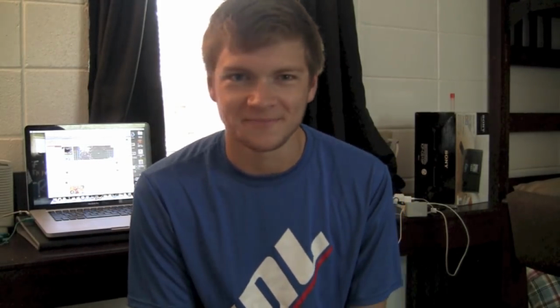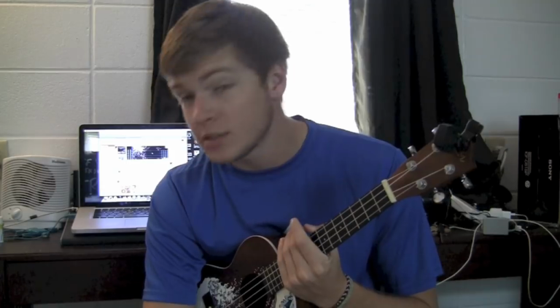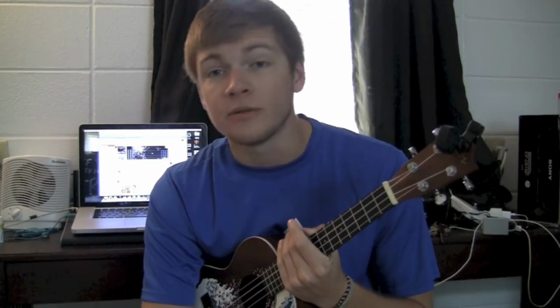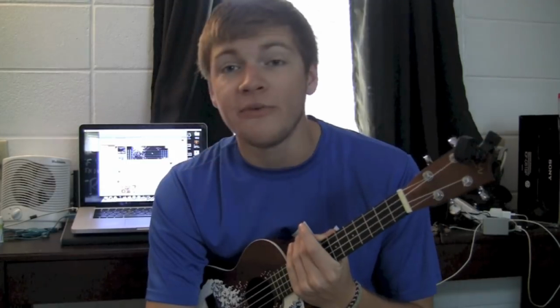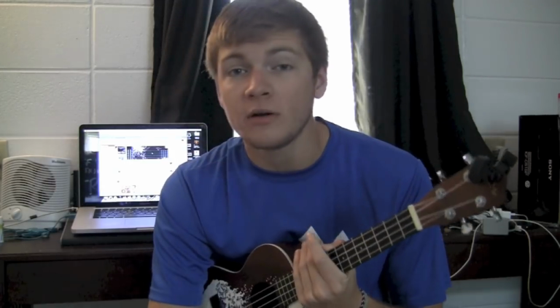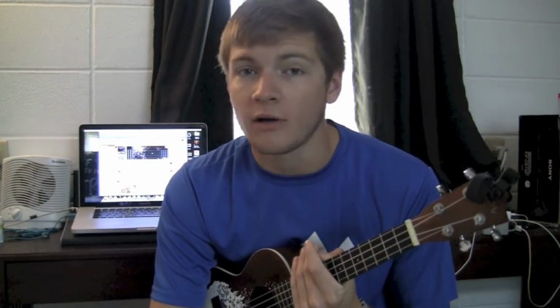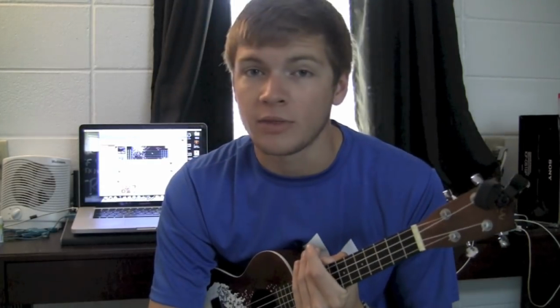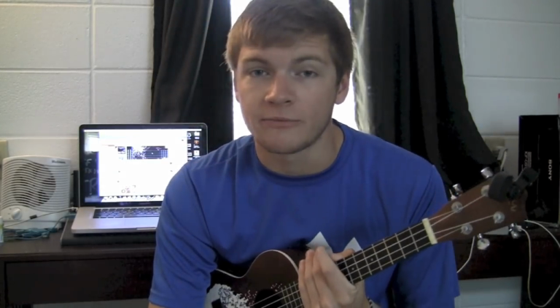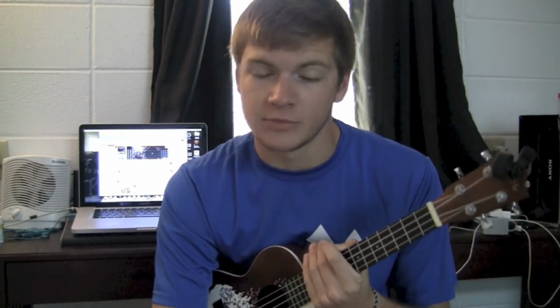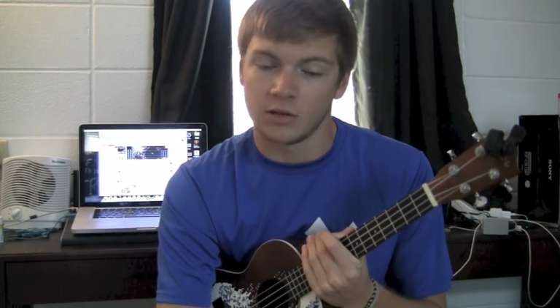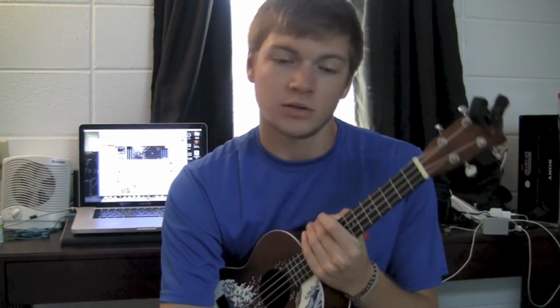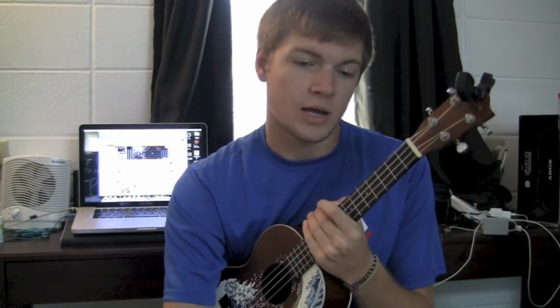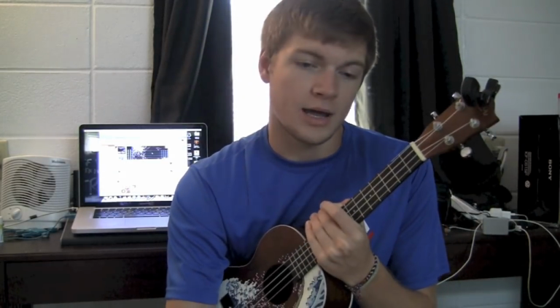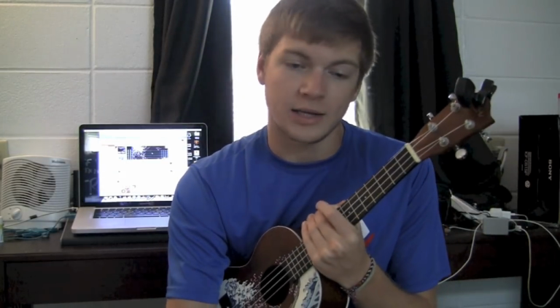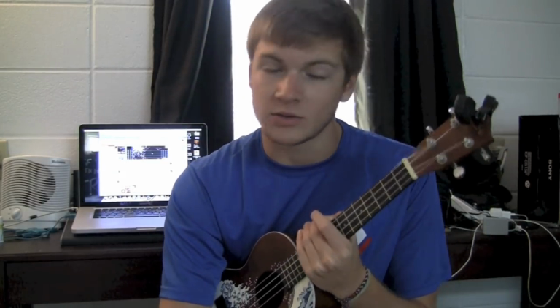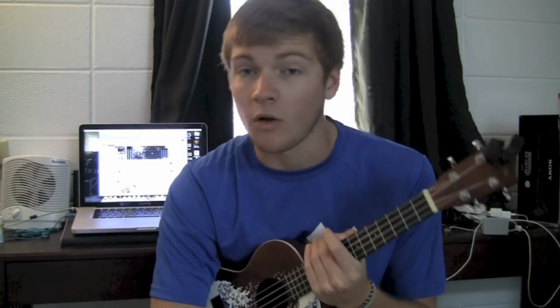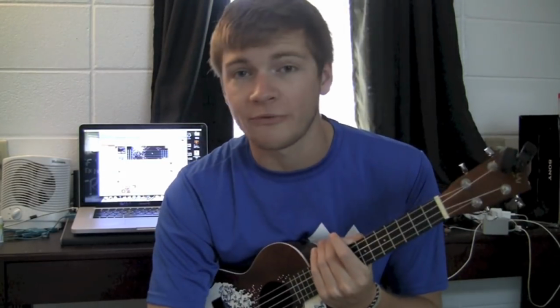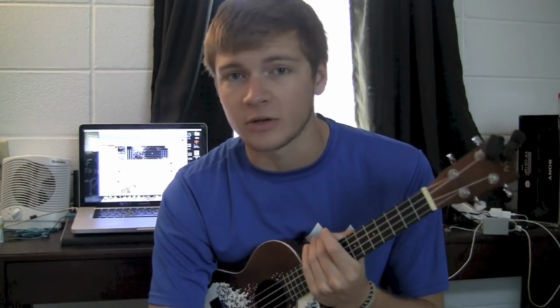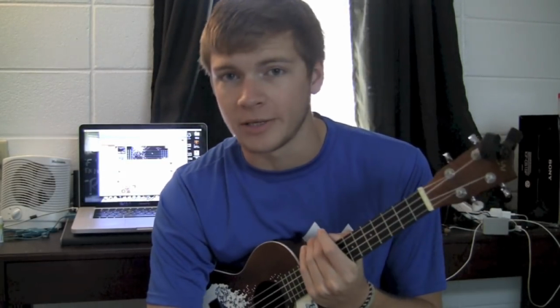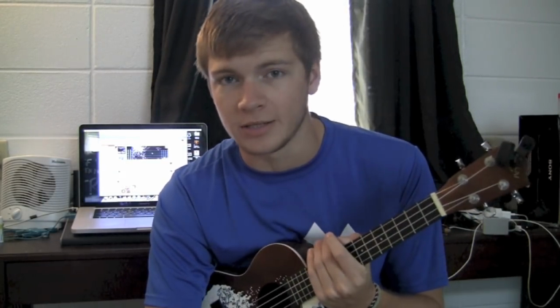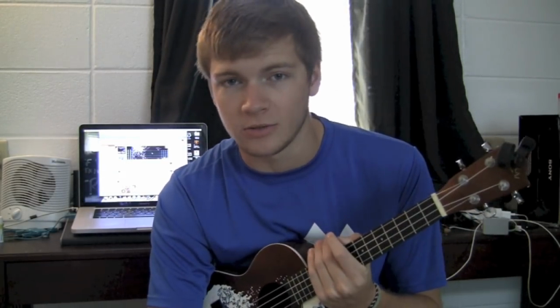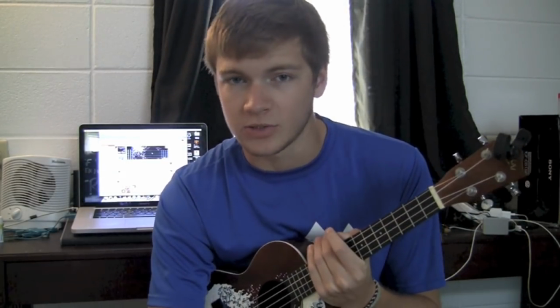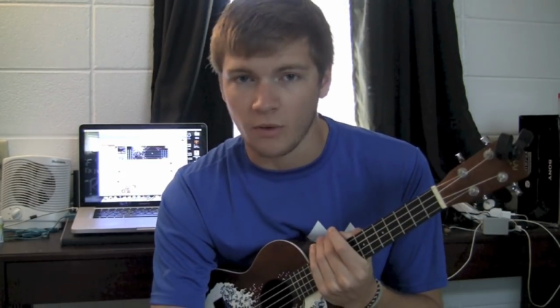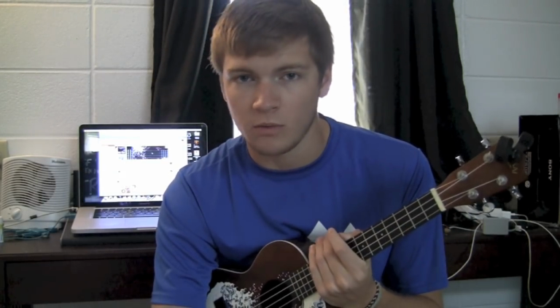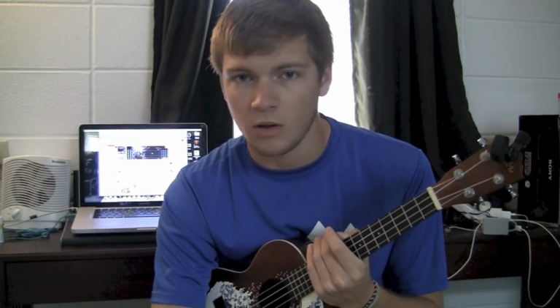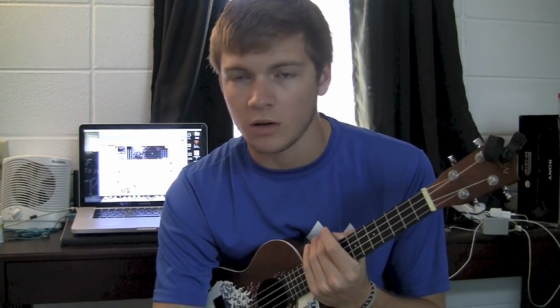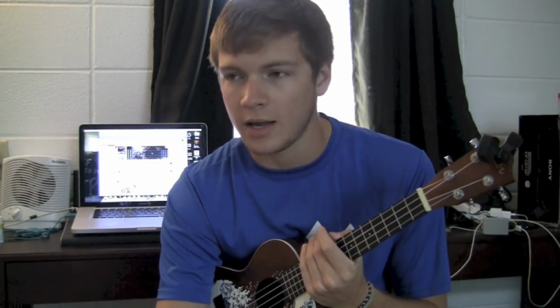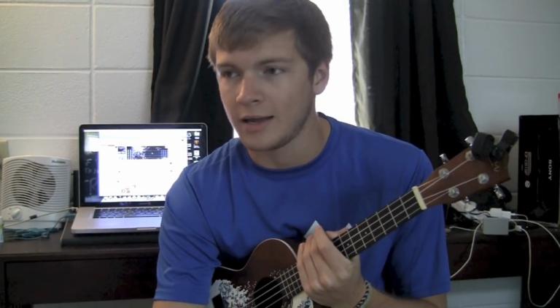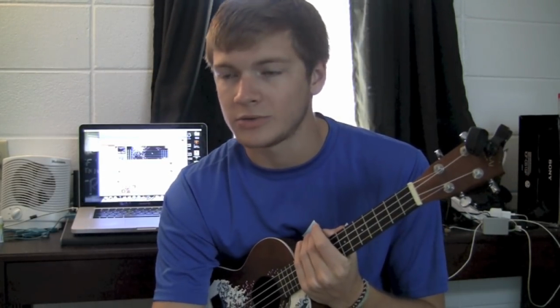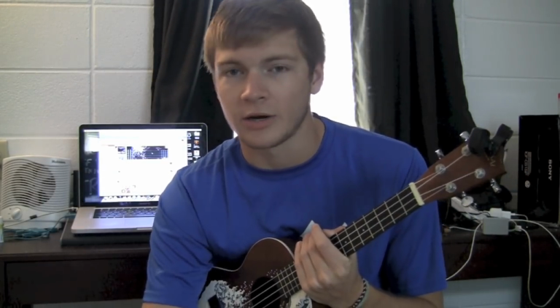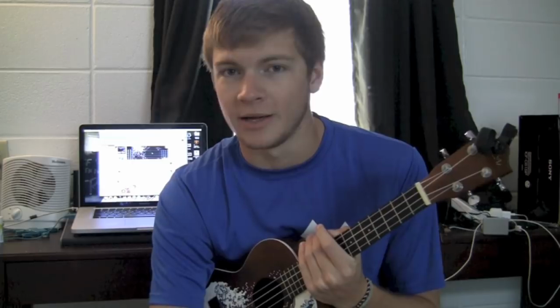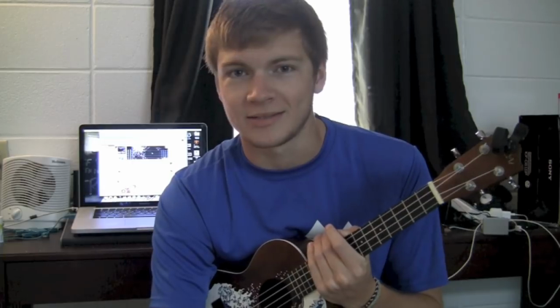This is the Fairy Fountain theme from Zelda, and it's all finger picking, so just follow along and try your best.